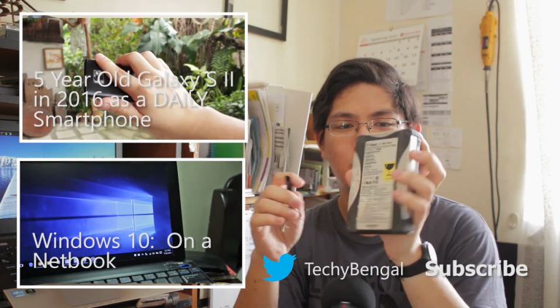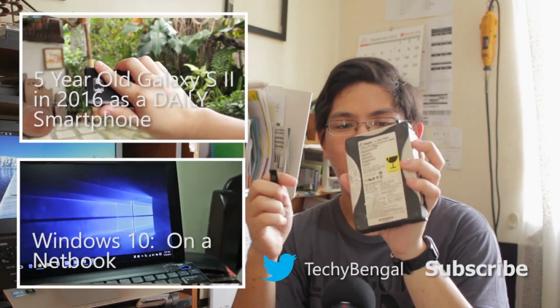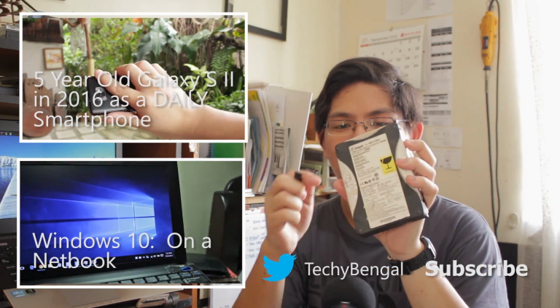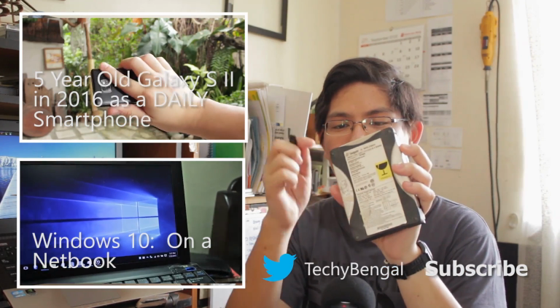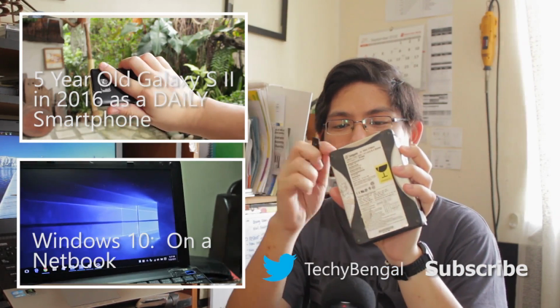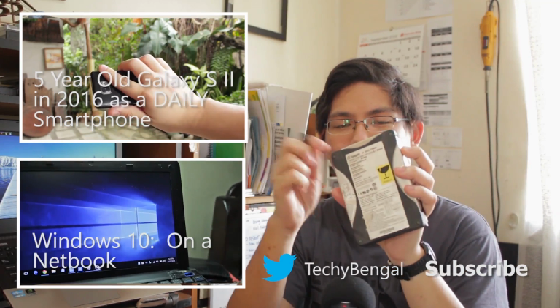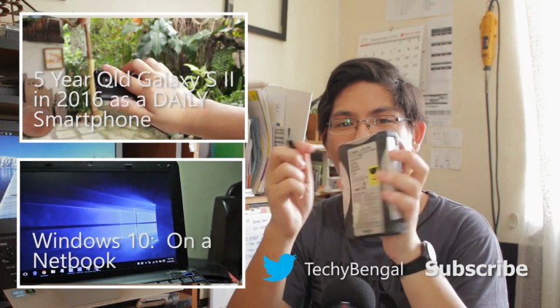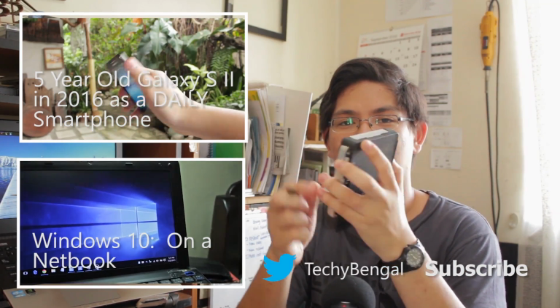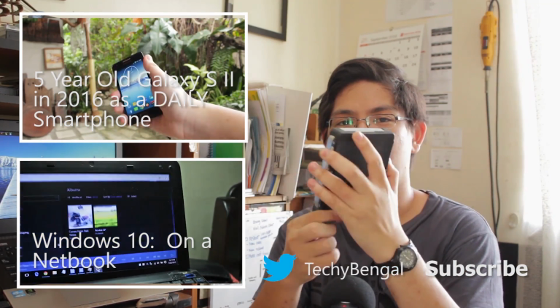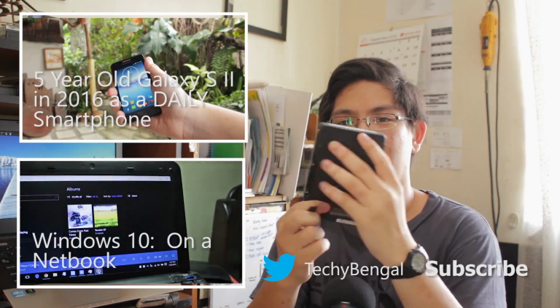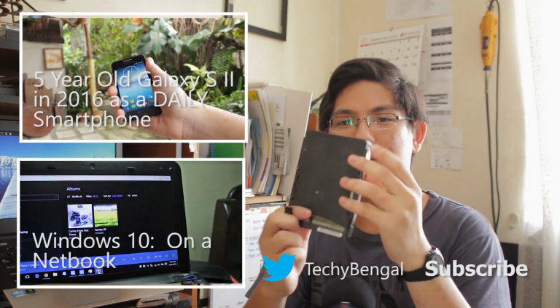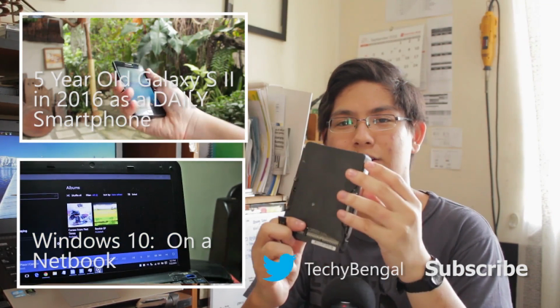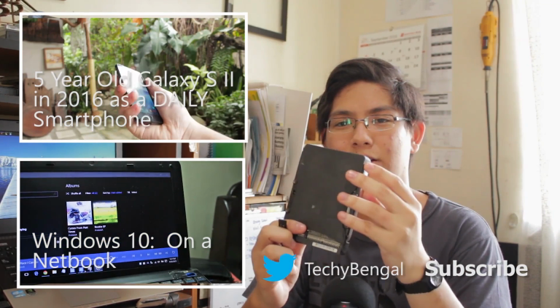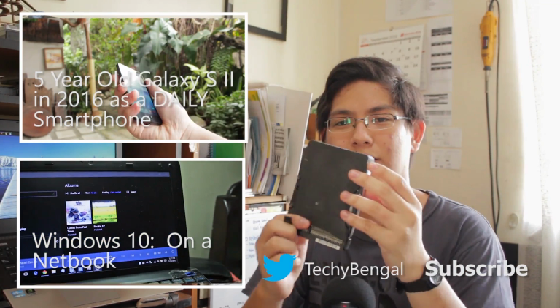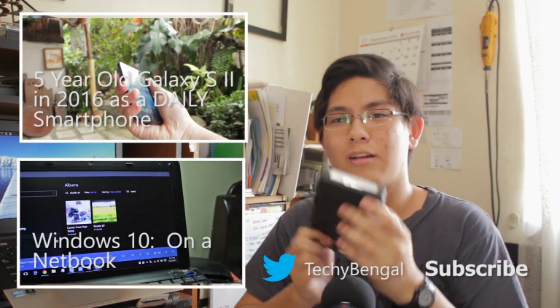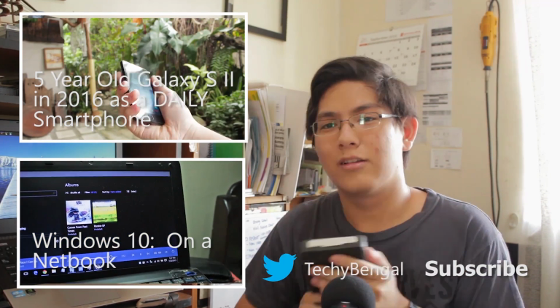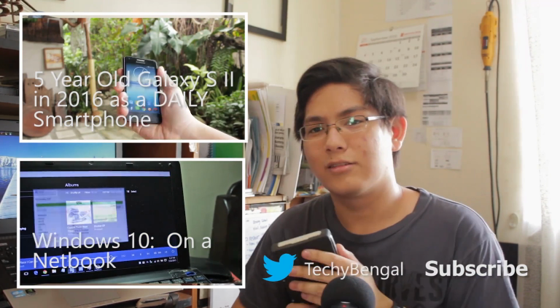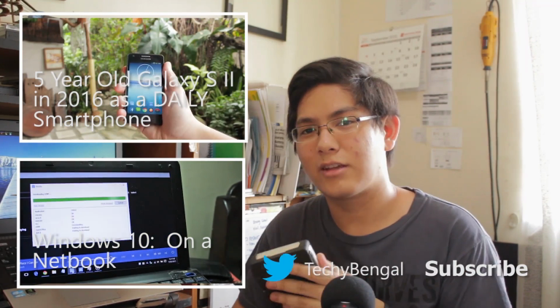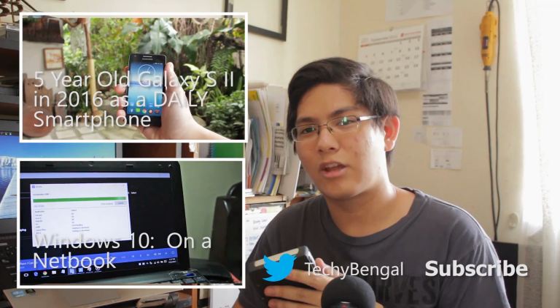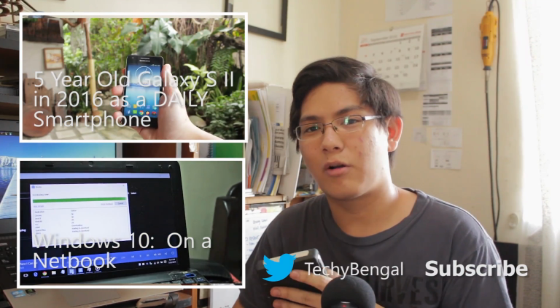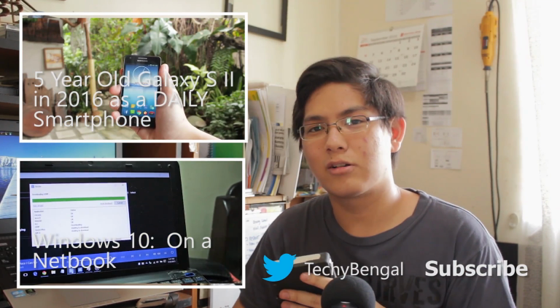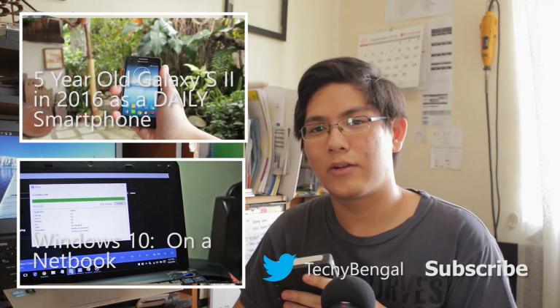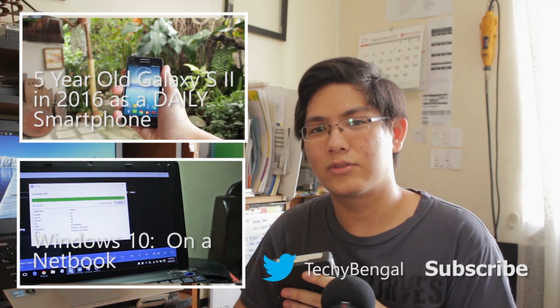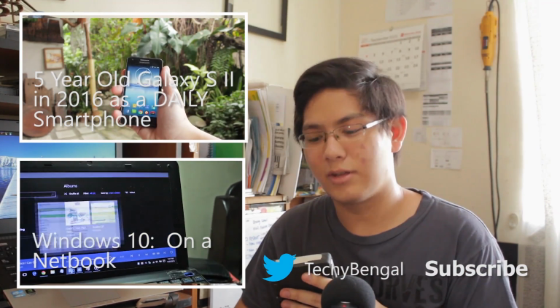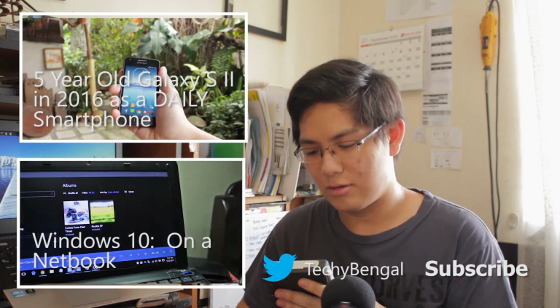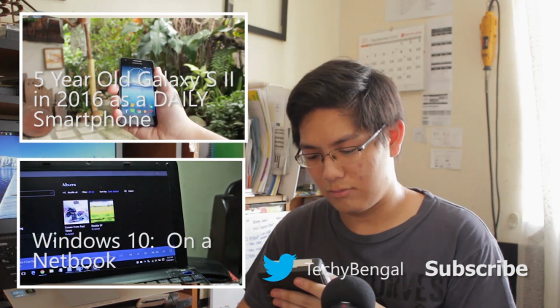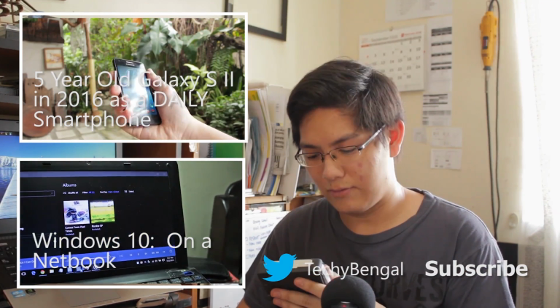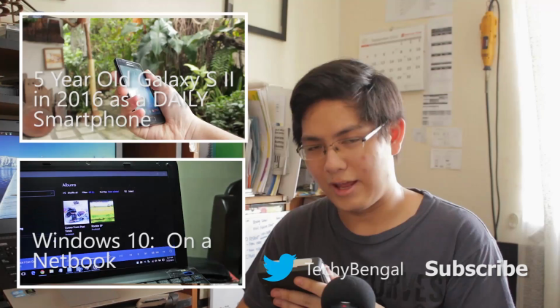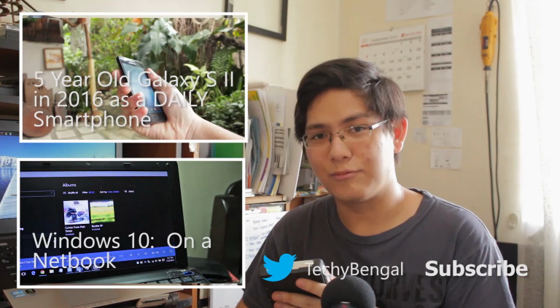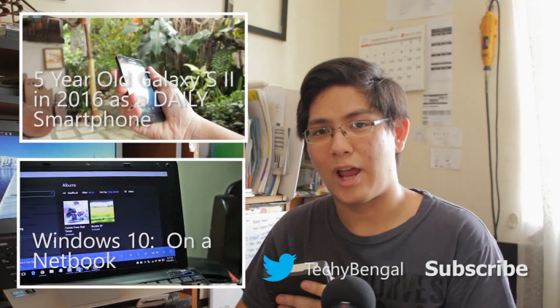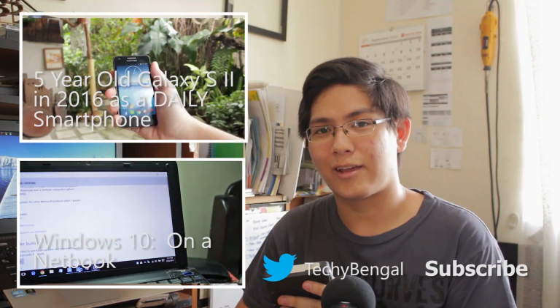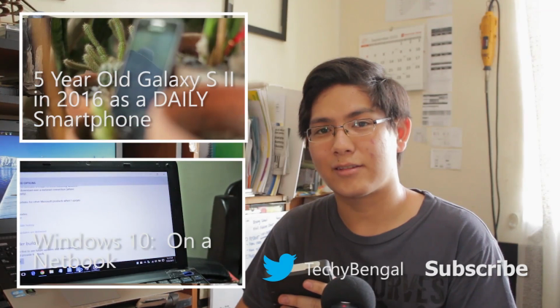It even has some rubber things on it. Desktop hard drives today don't even have jackets.